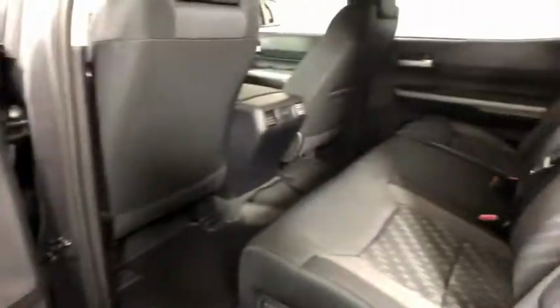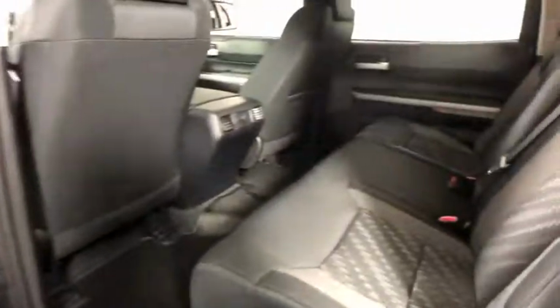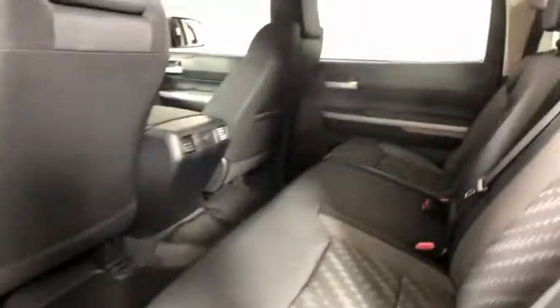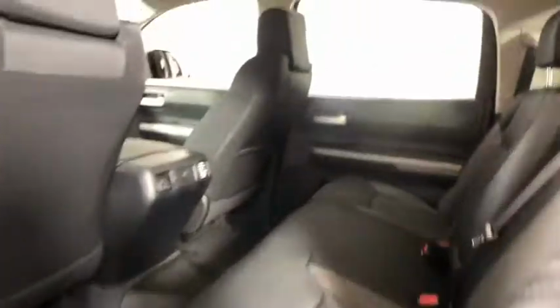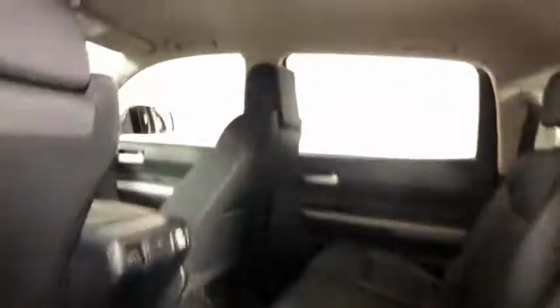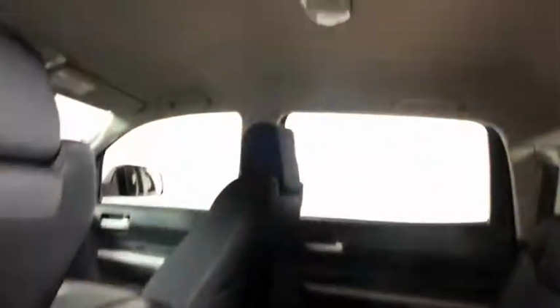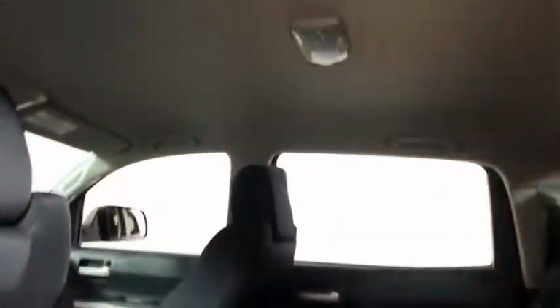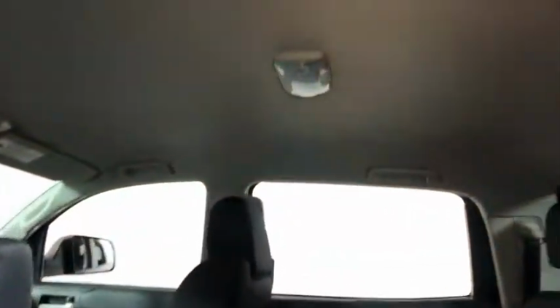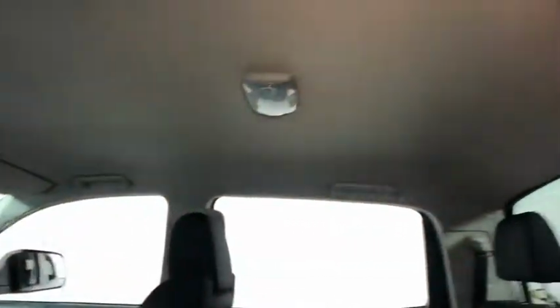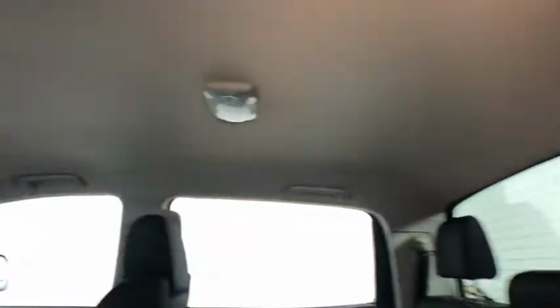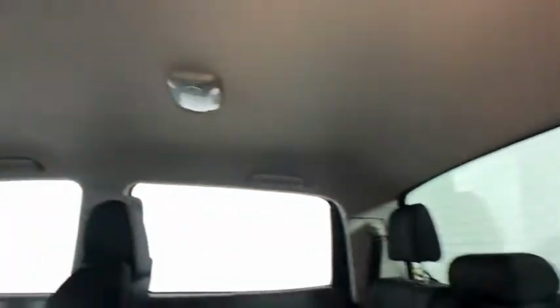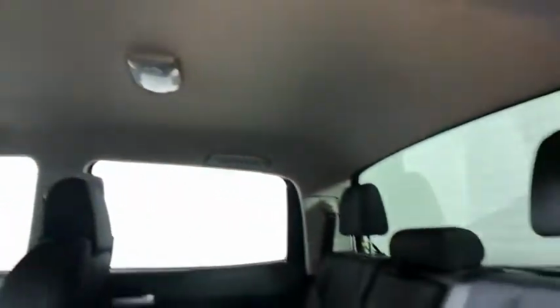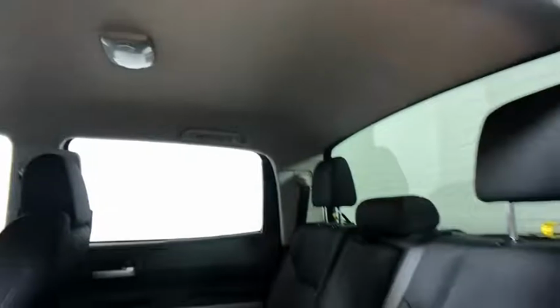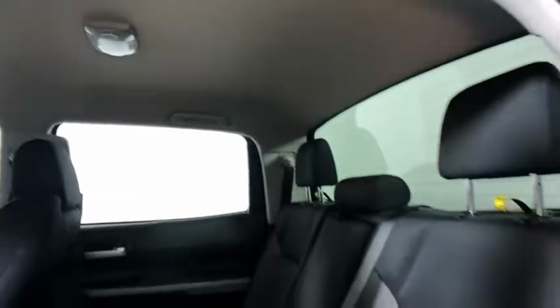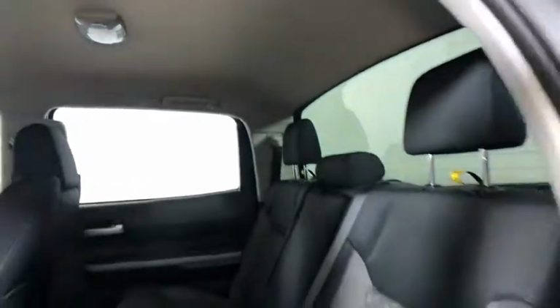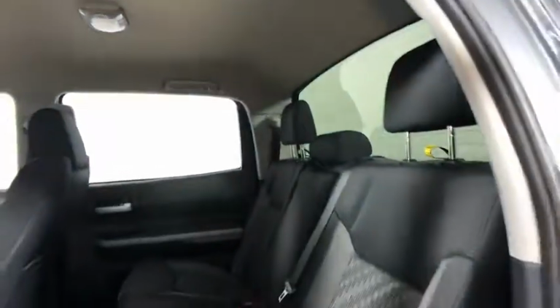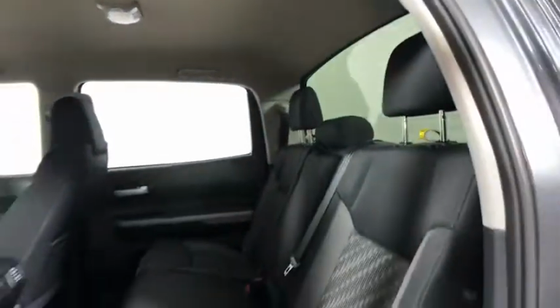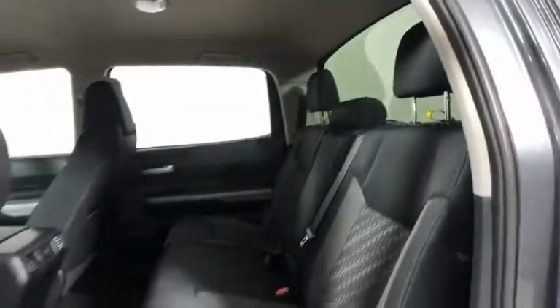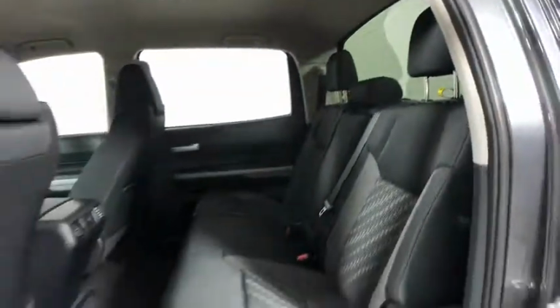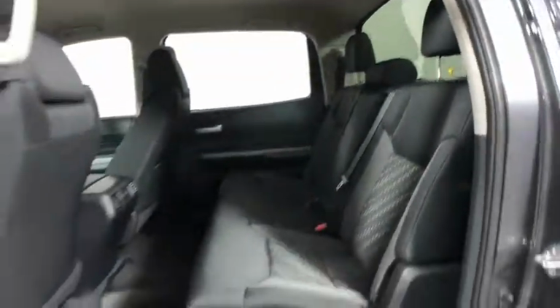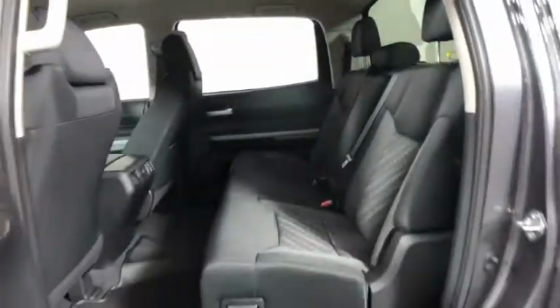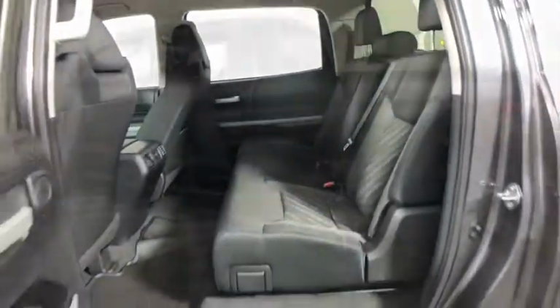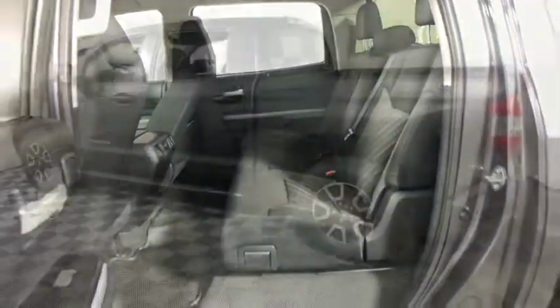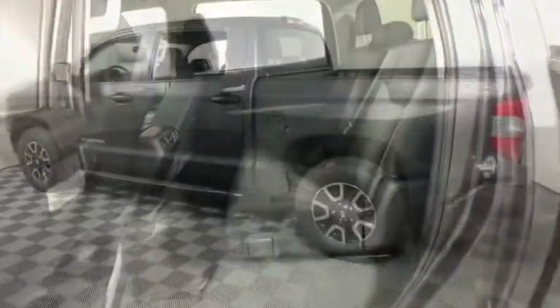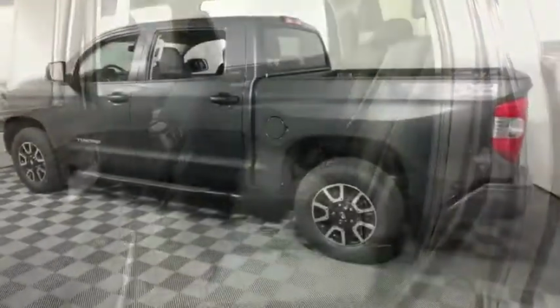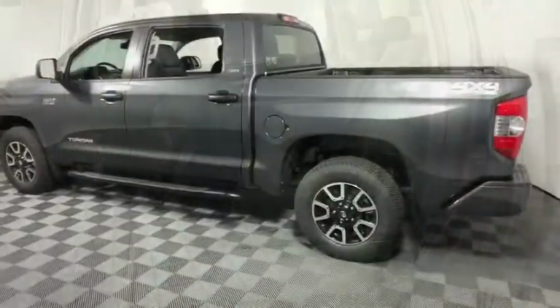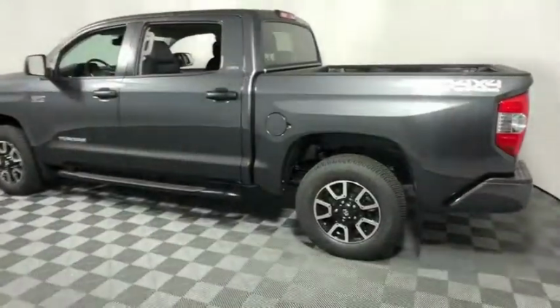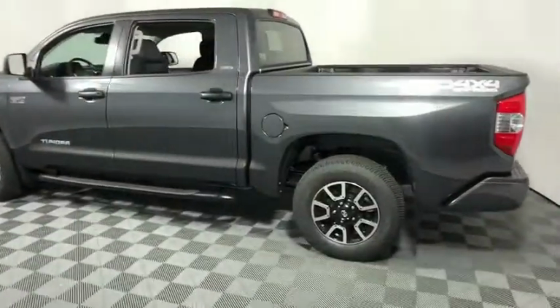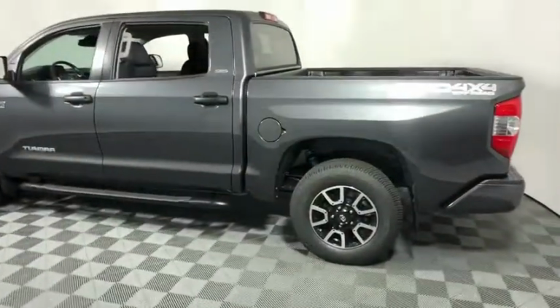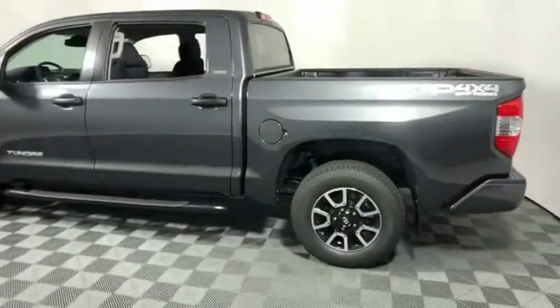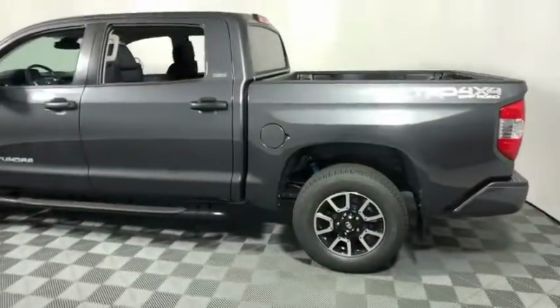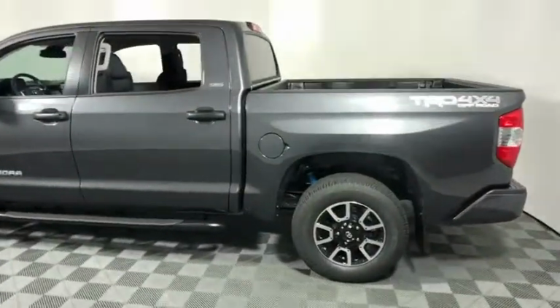the Tundra is the perfect mix of power and efficiency. This vehicle has less than 100 miles.